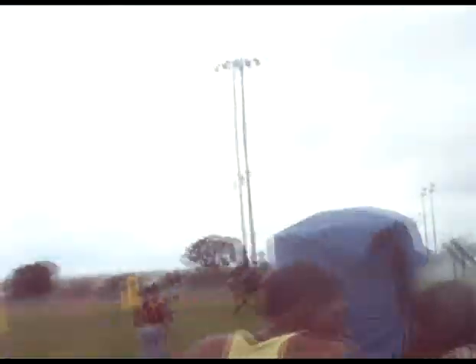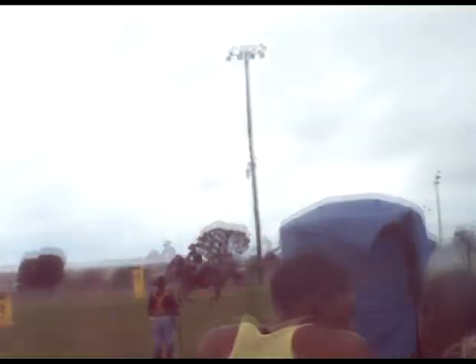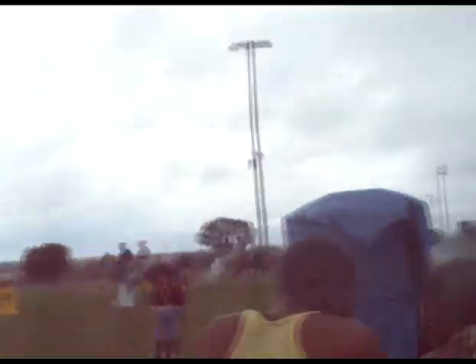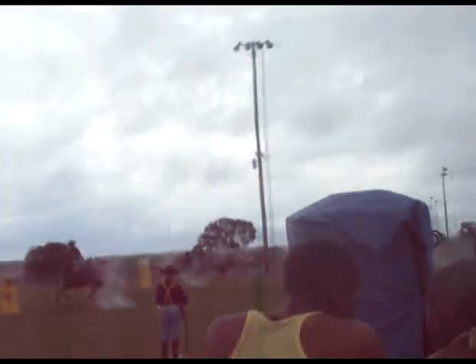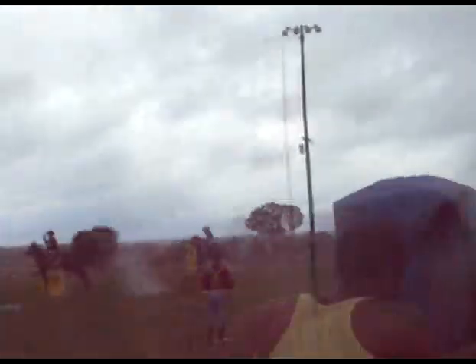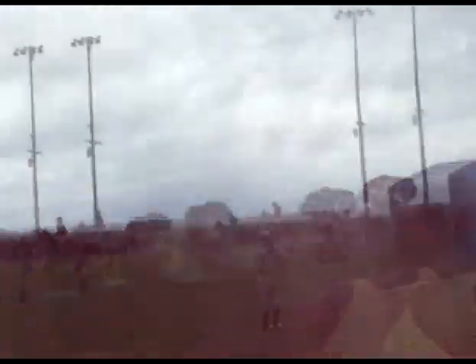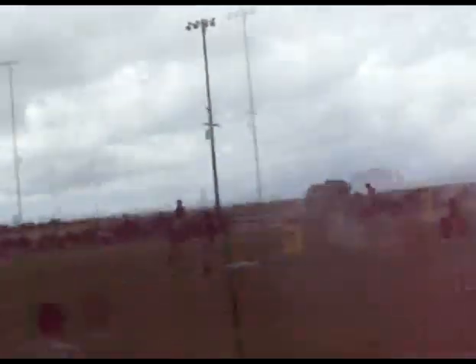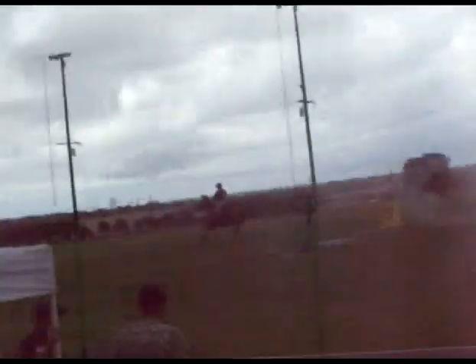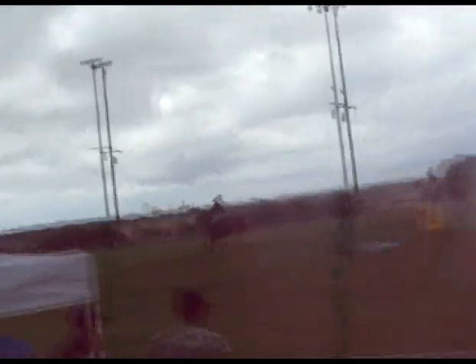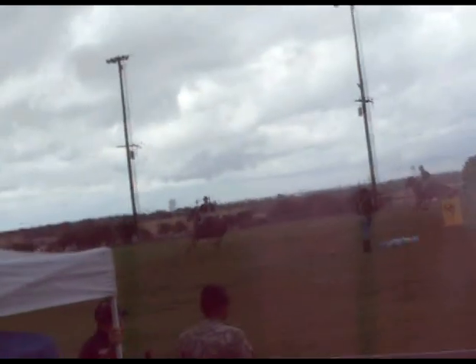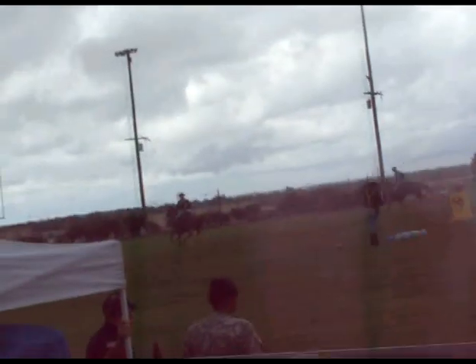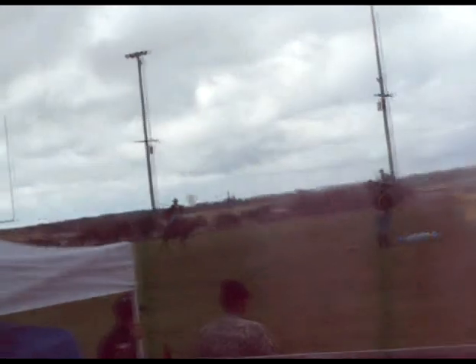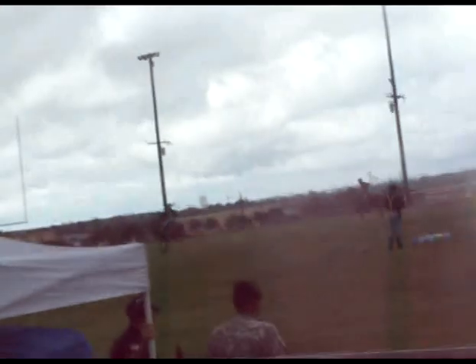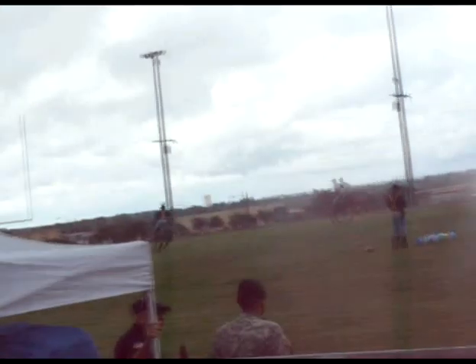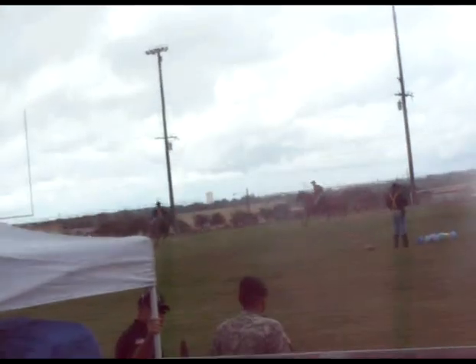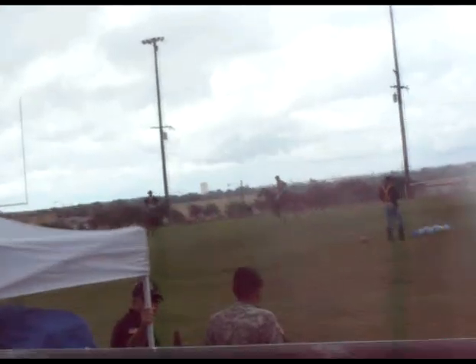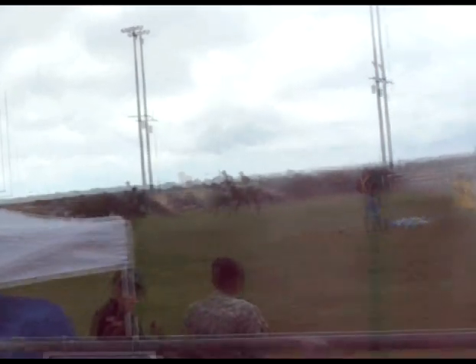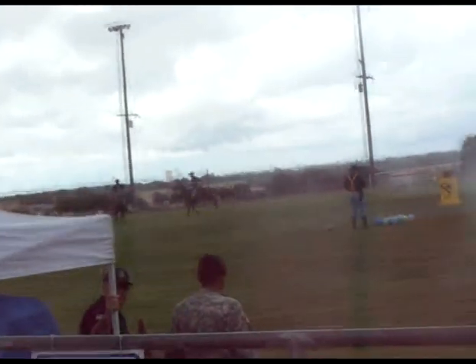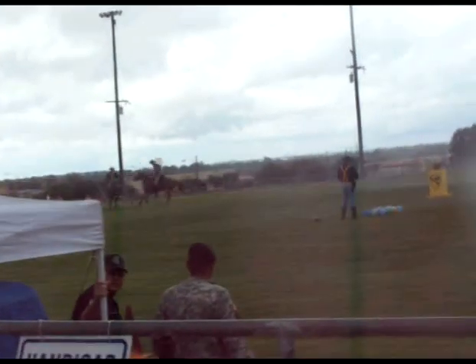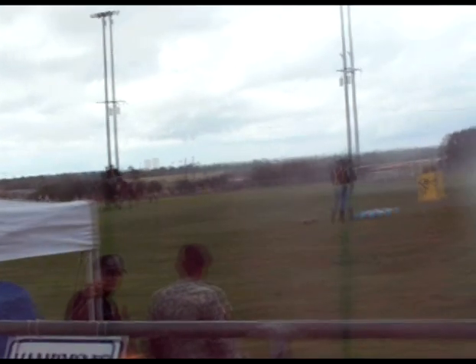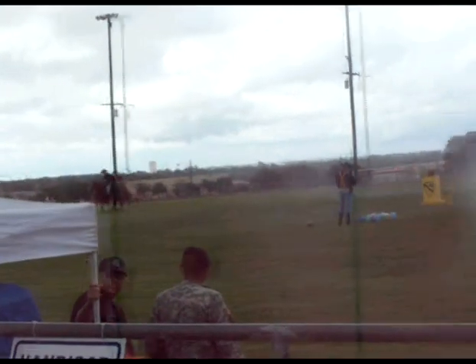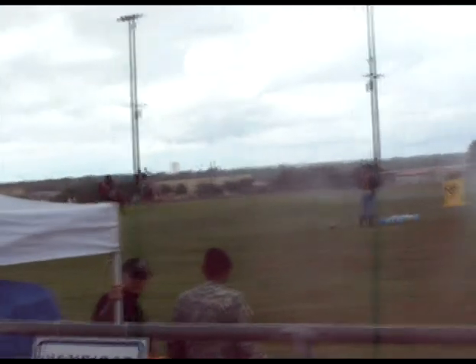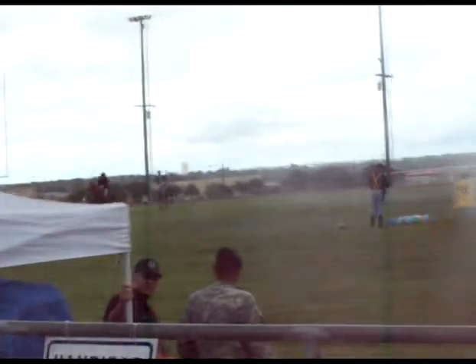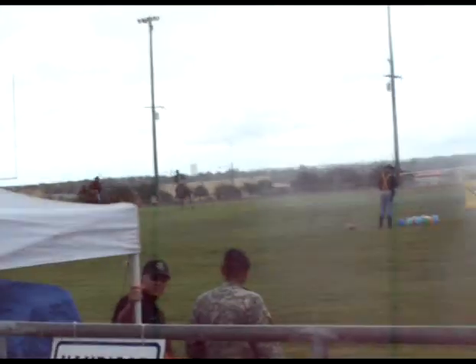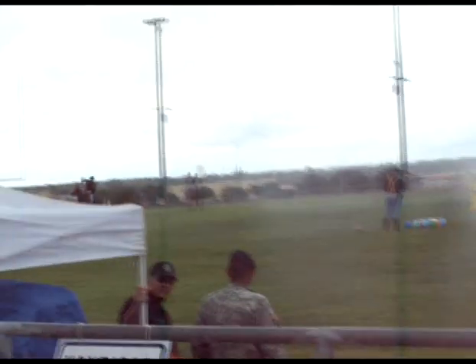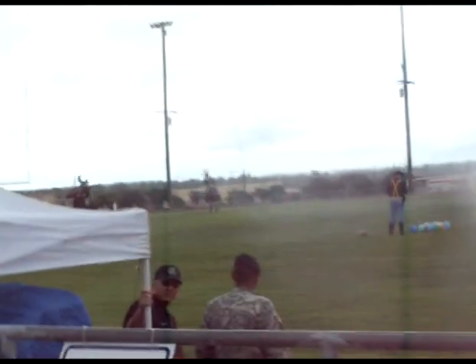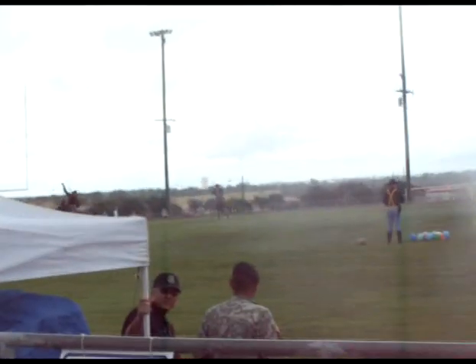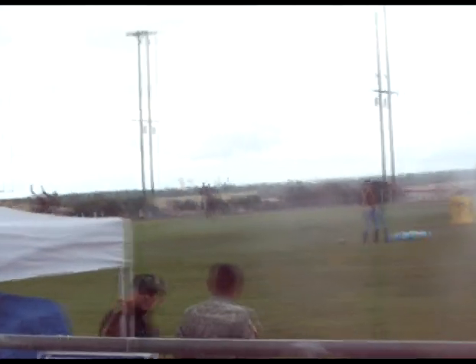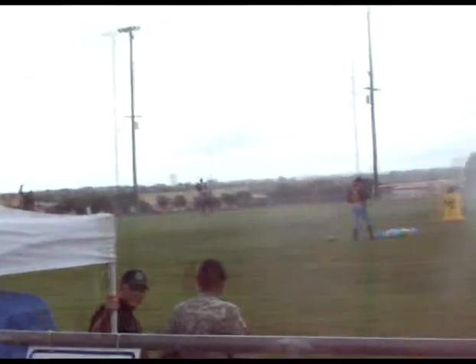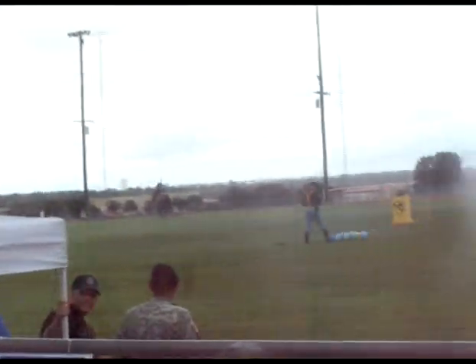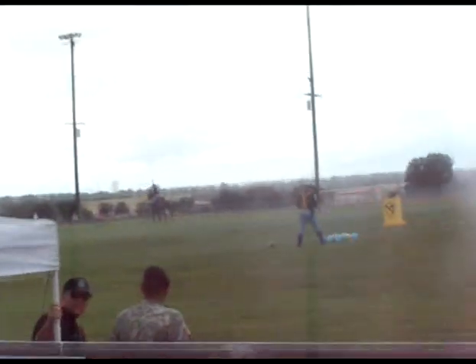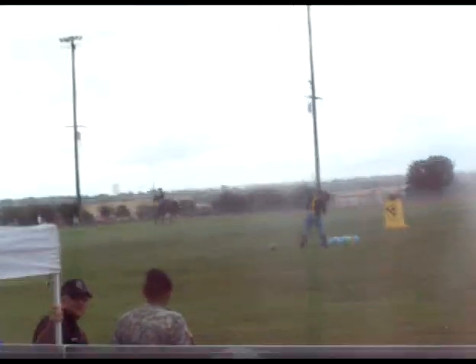Ladies and gentlemen, and now the 1860 cavalry saber, which was the most dependable weapon.